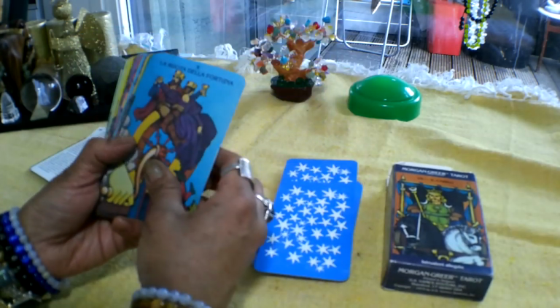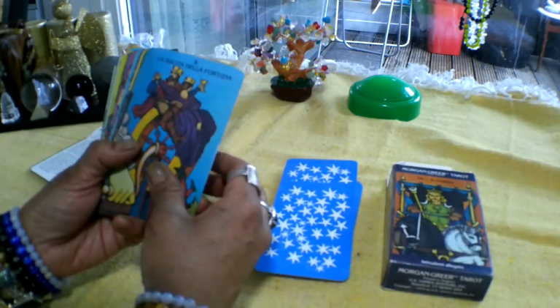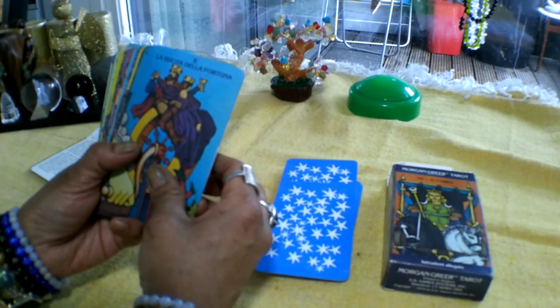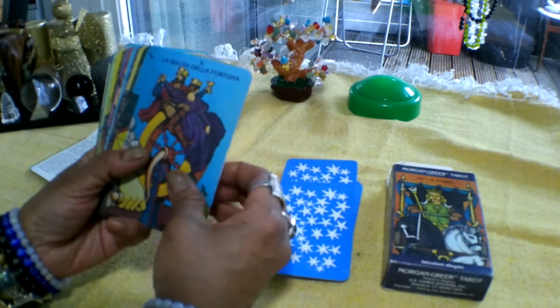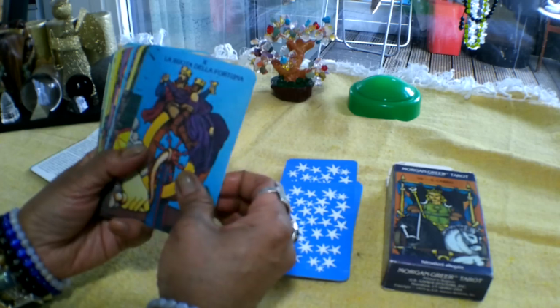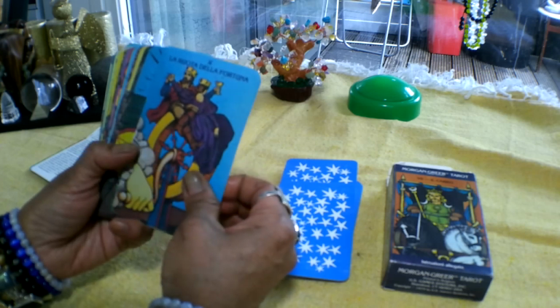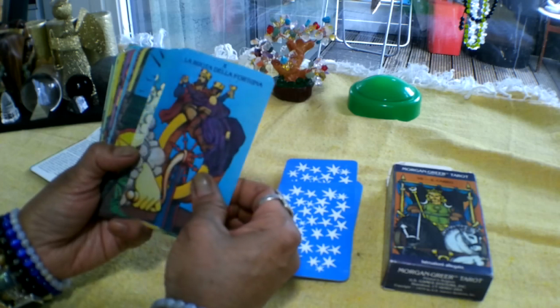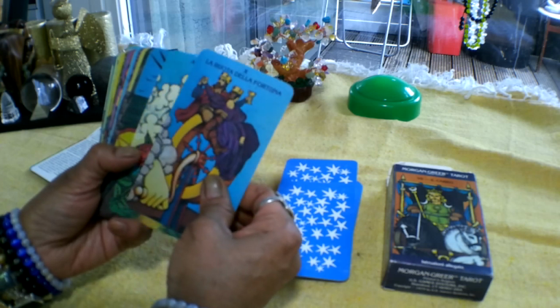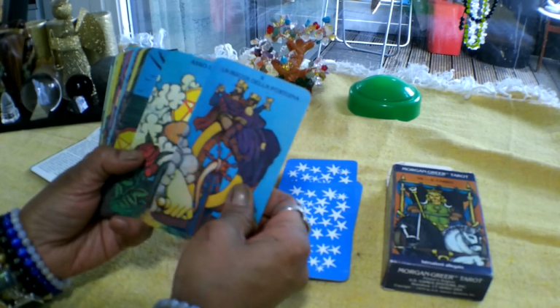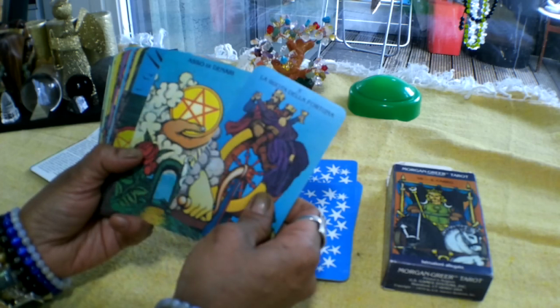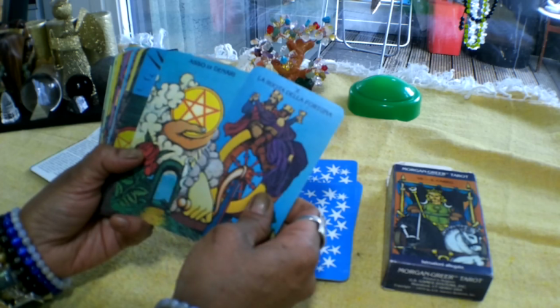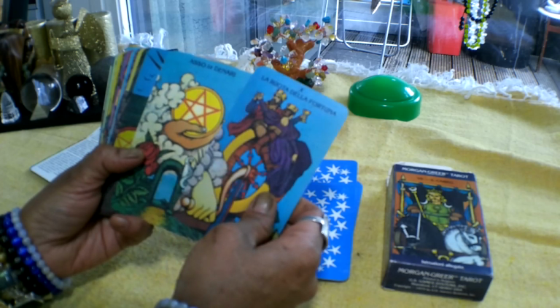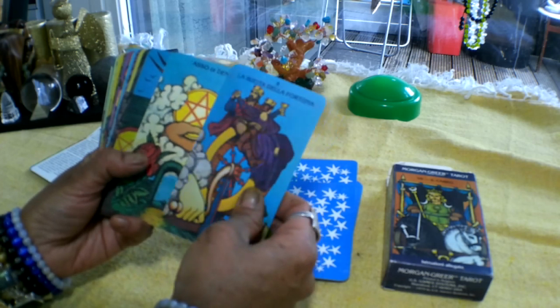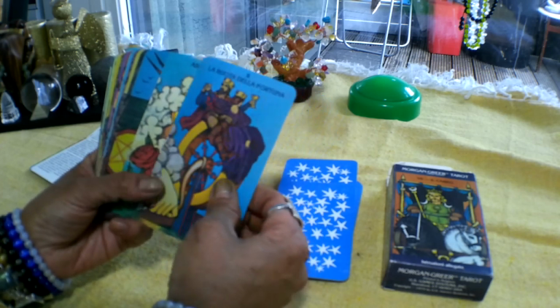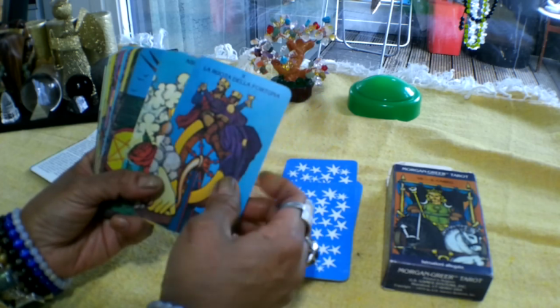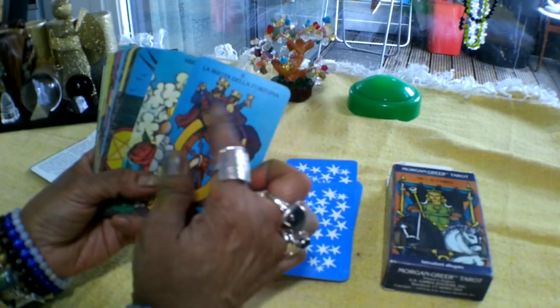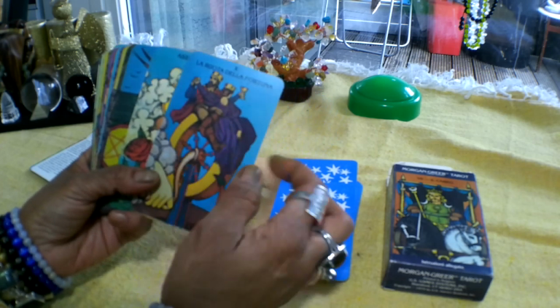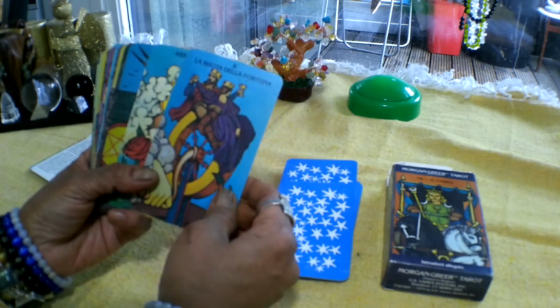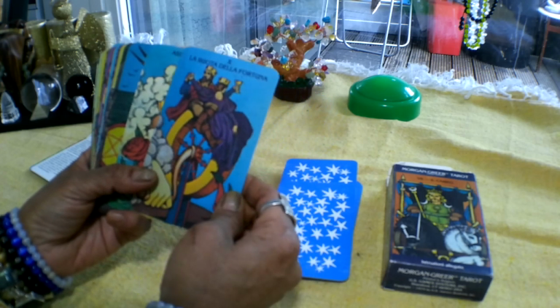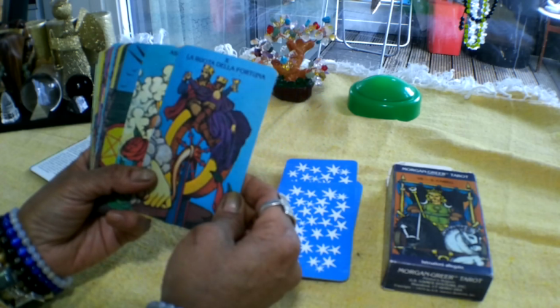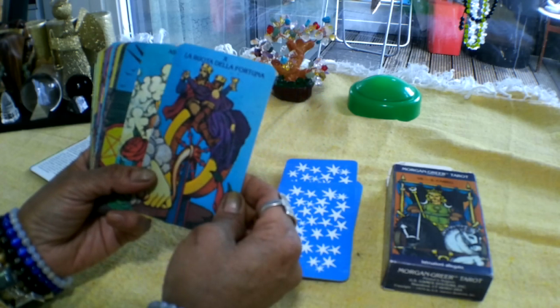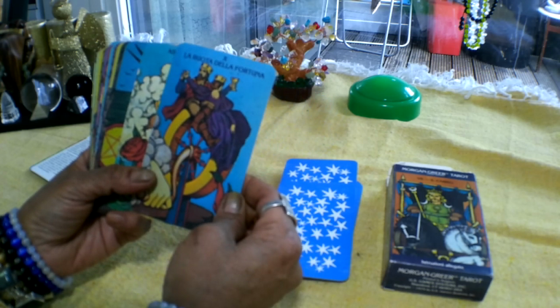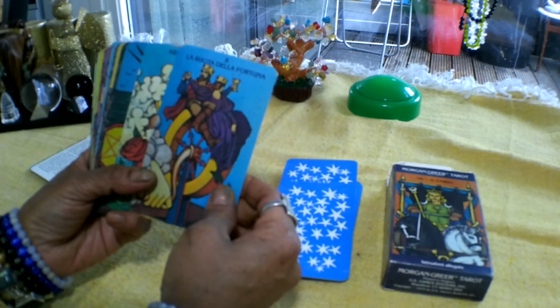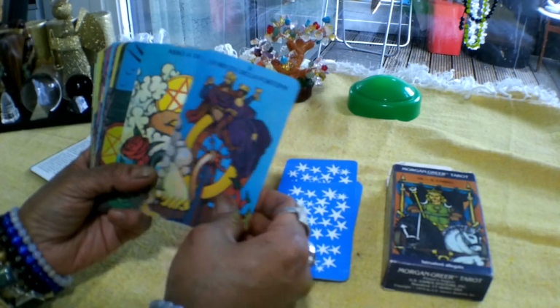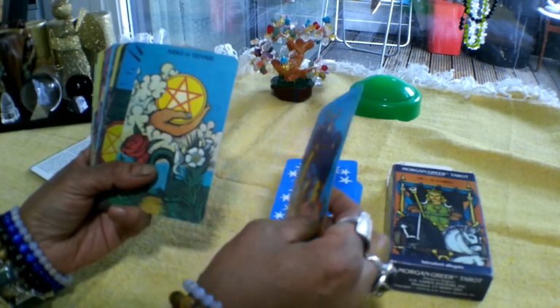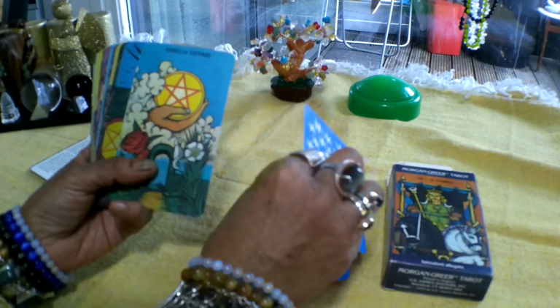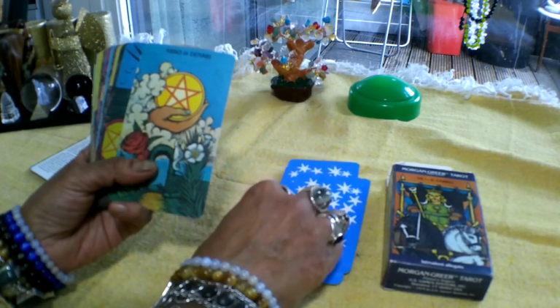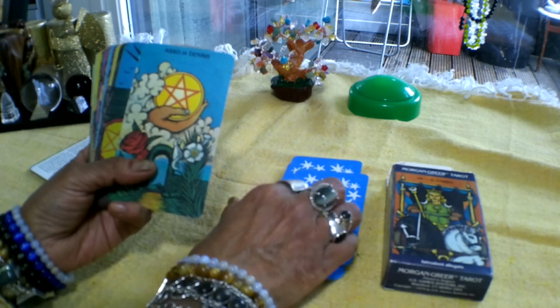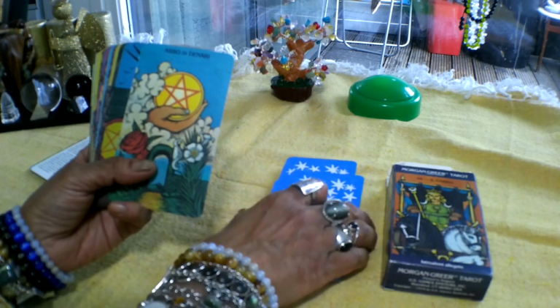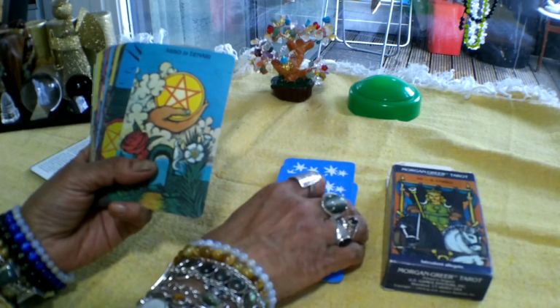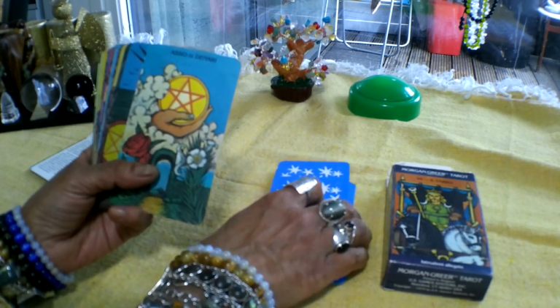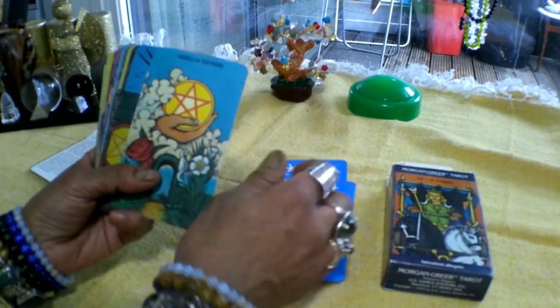Oh, and this was the Wheel of Fortune — I think I've messed the deck up a bit. So this is the Wheel of Fortune card, that's number 10.